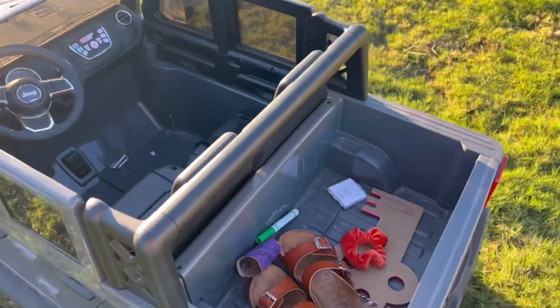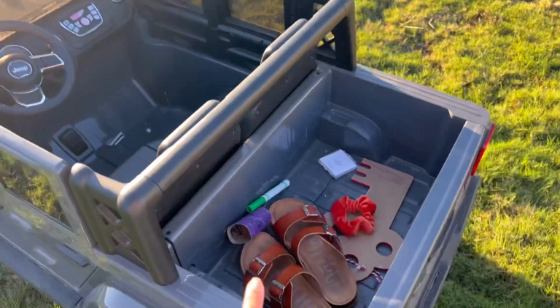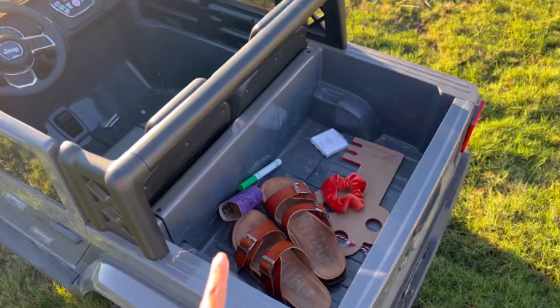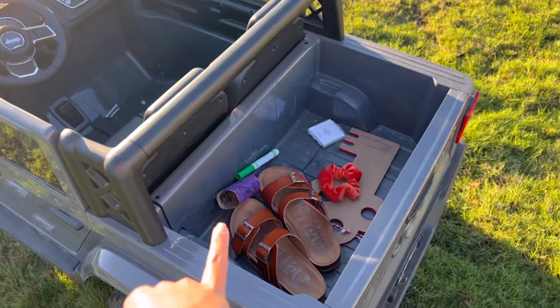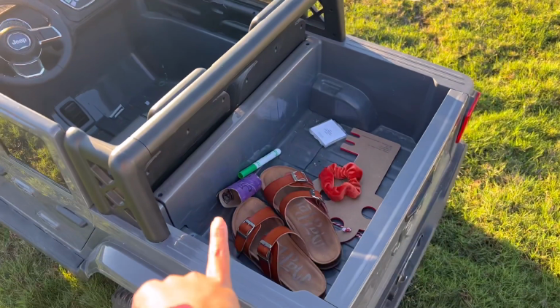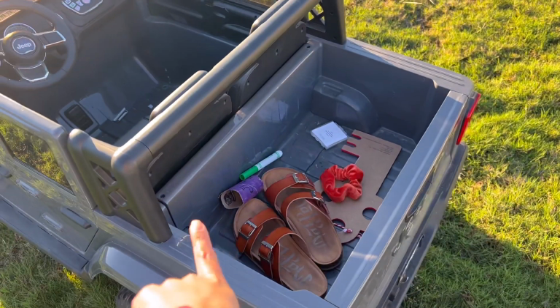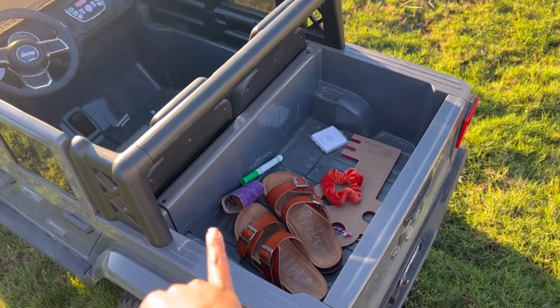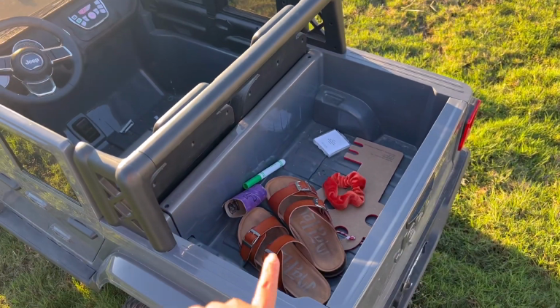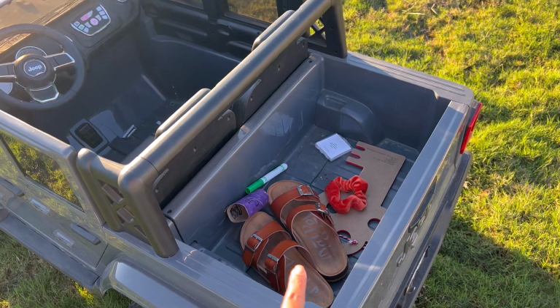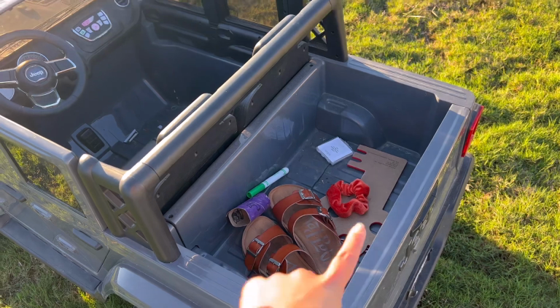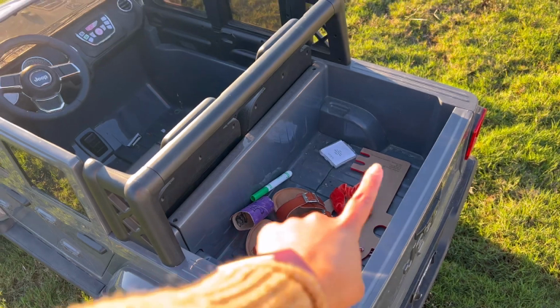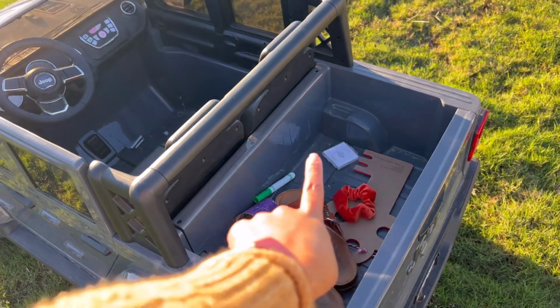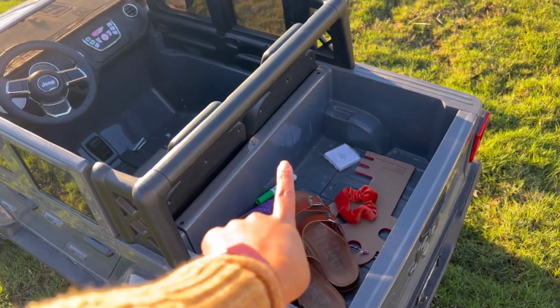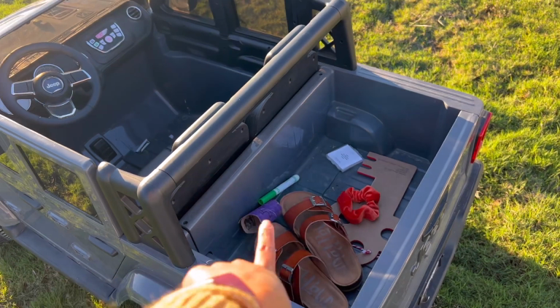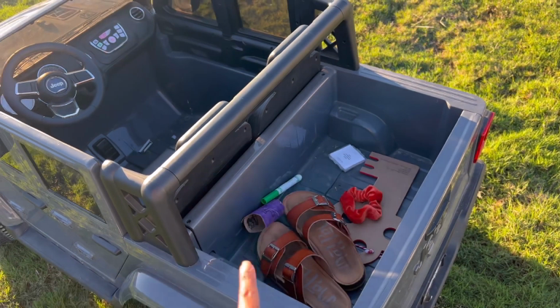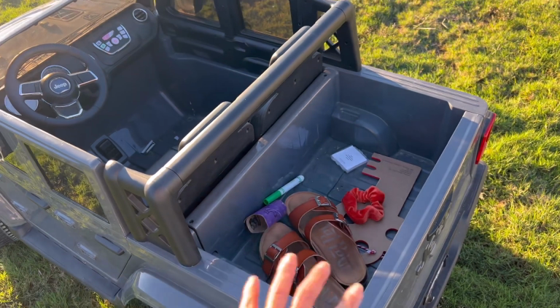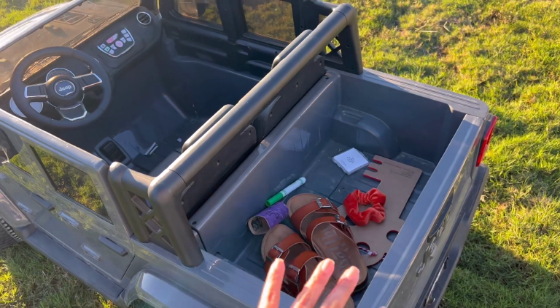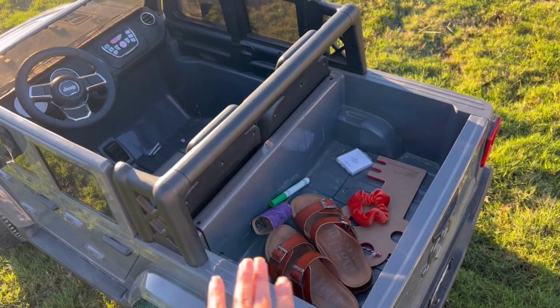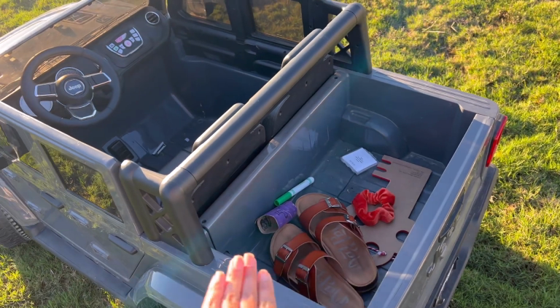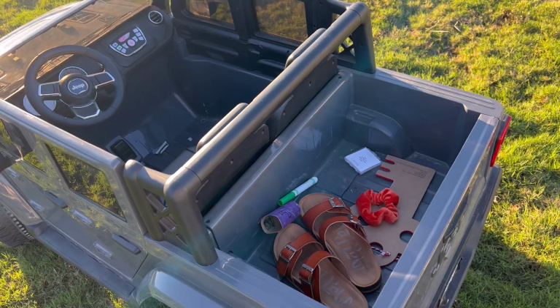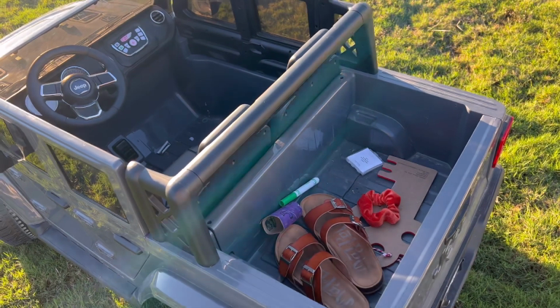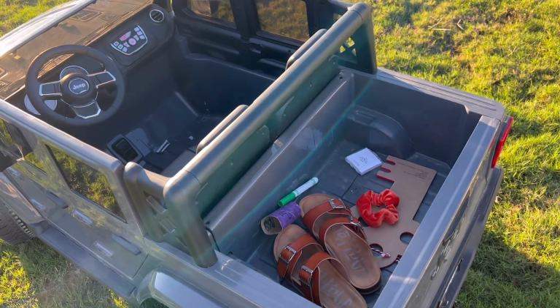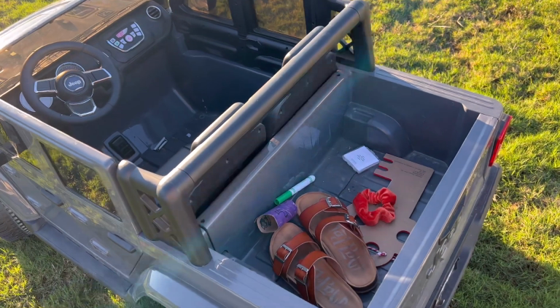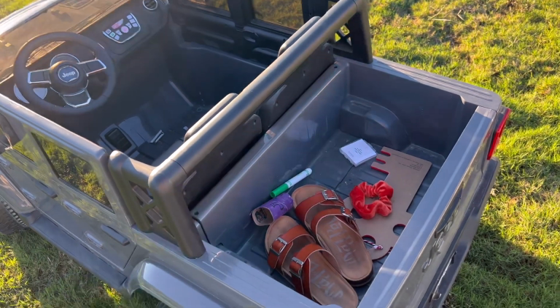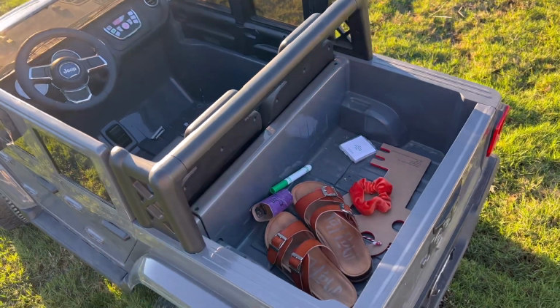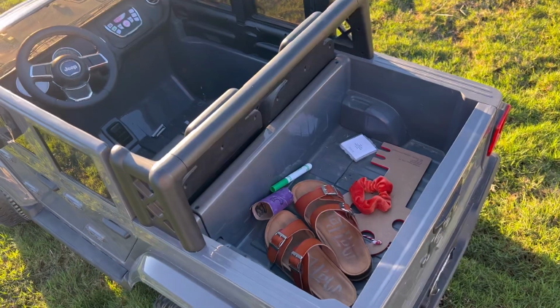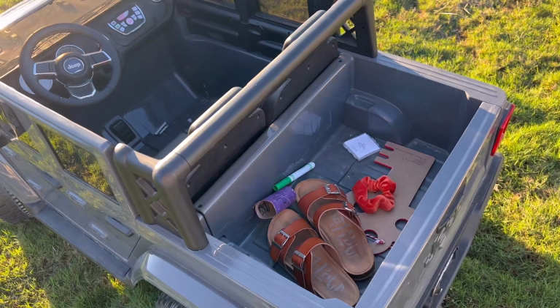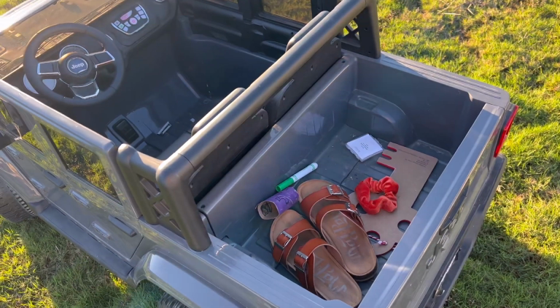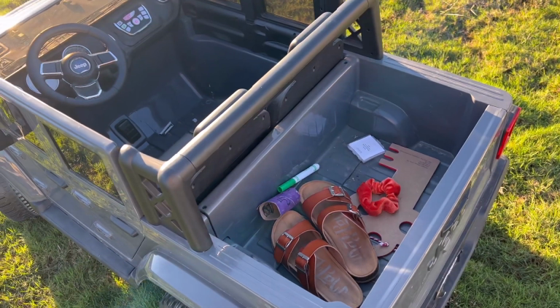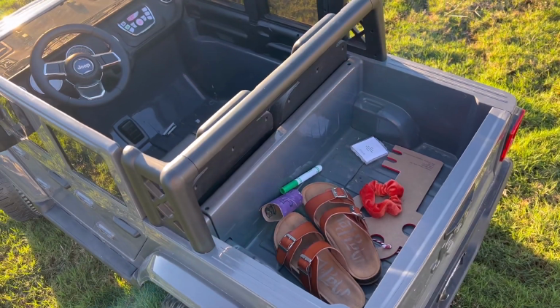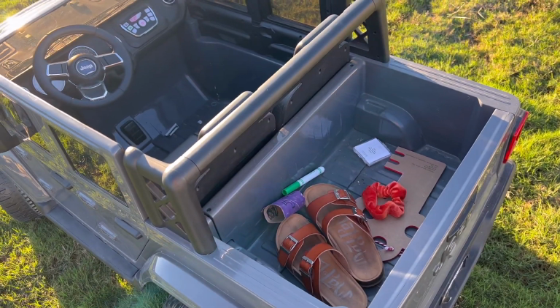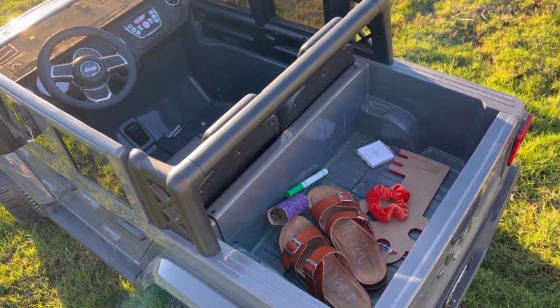You can see back here it has some roomy trunk space, which is a pro. She can bring all her stuffed animals back there.